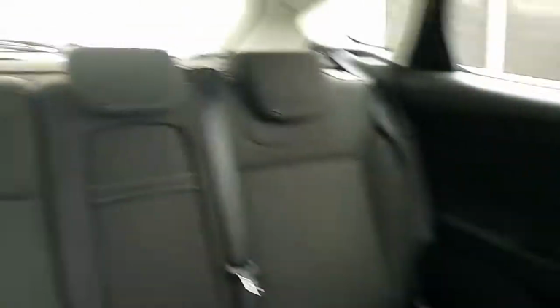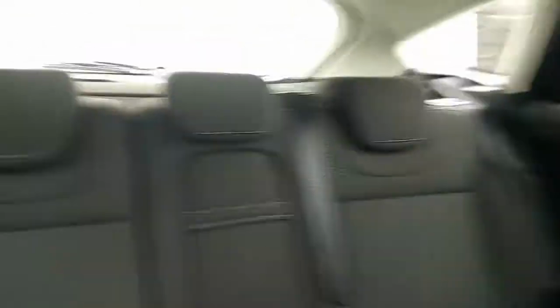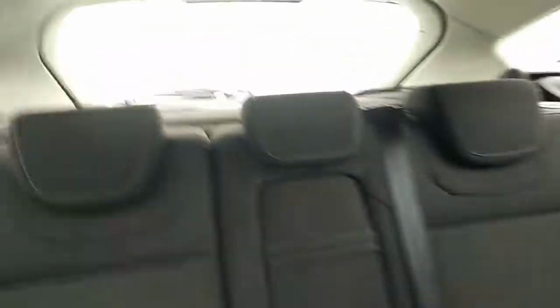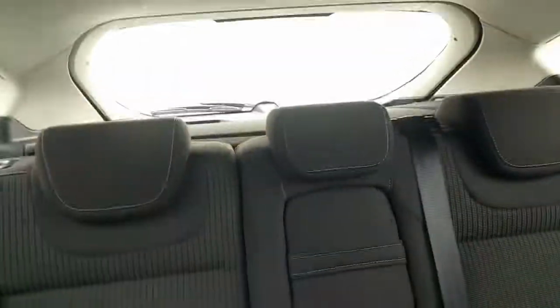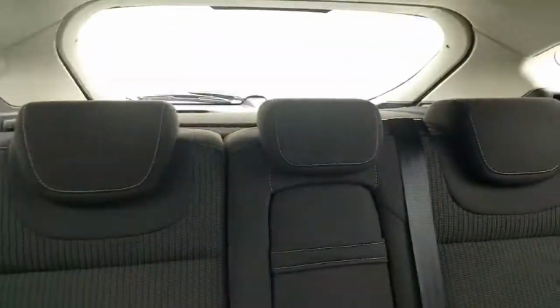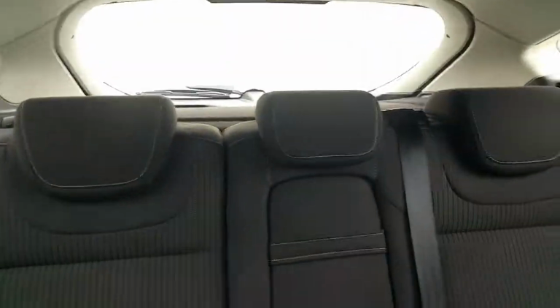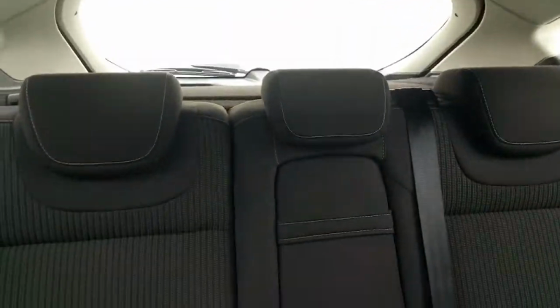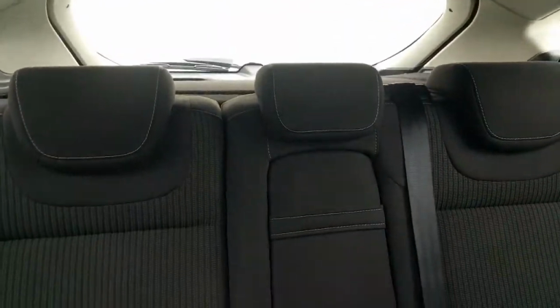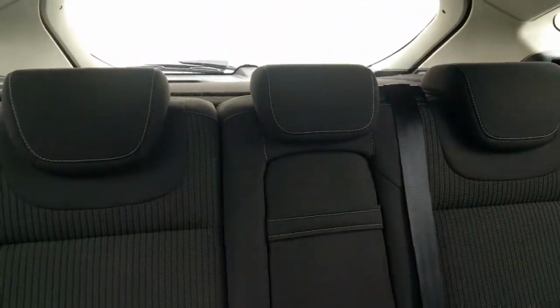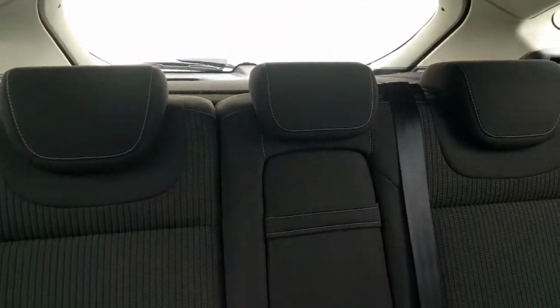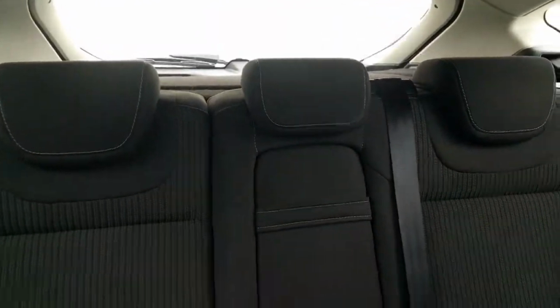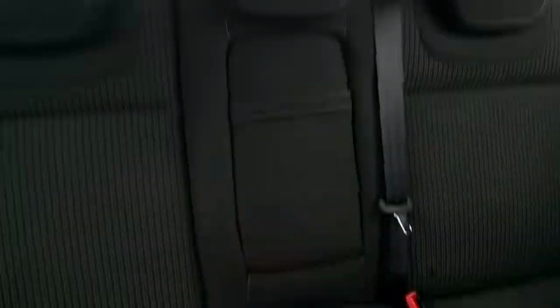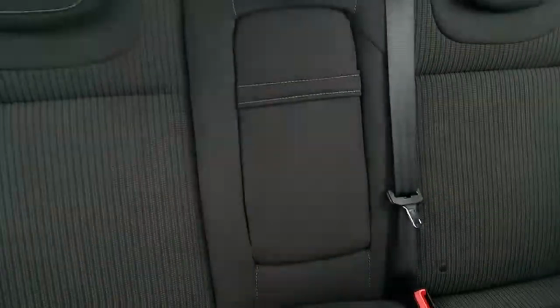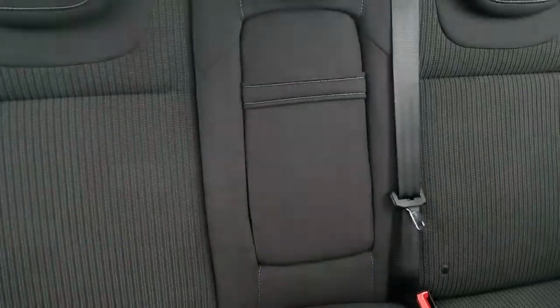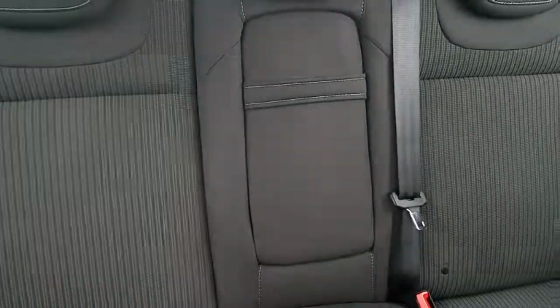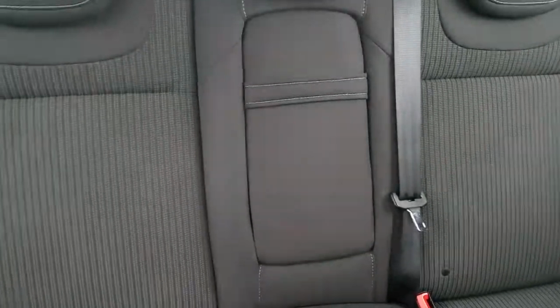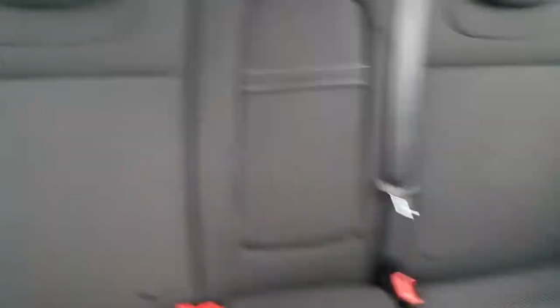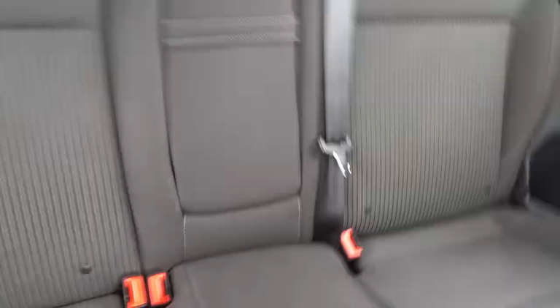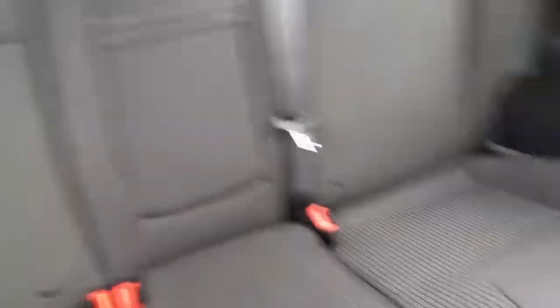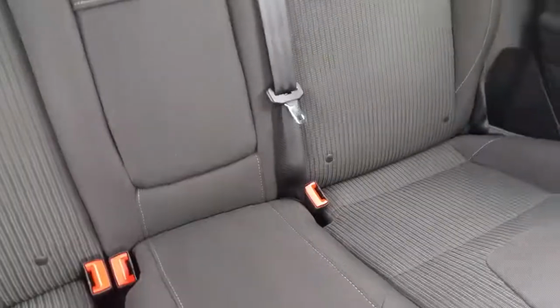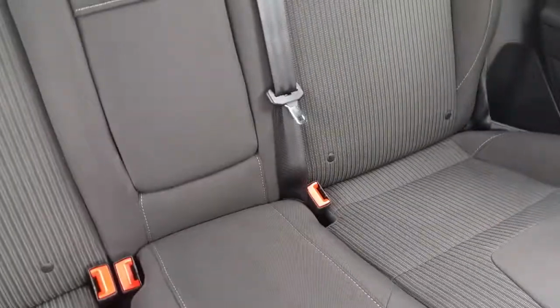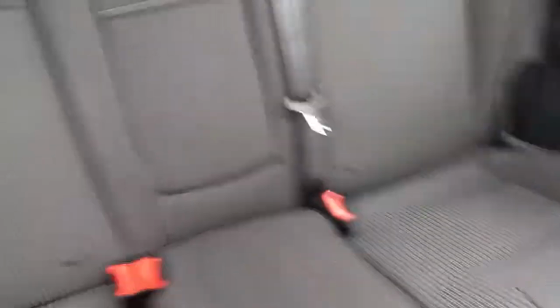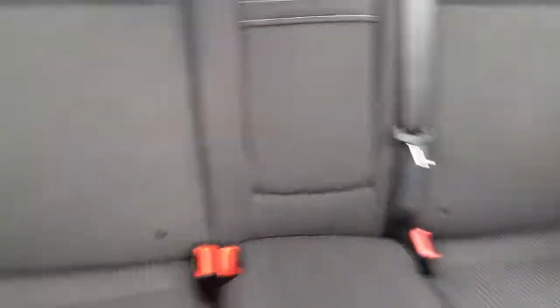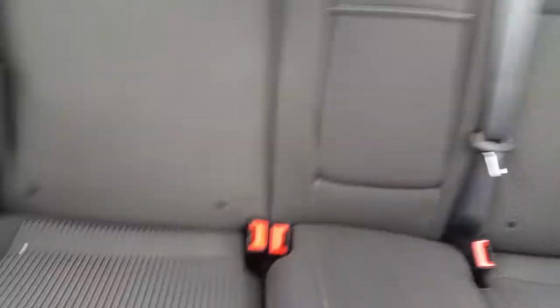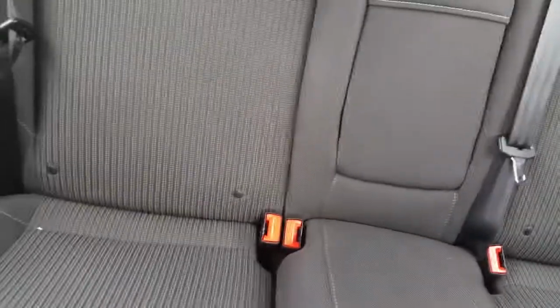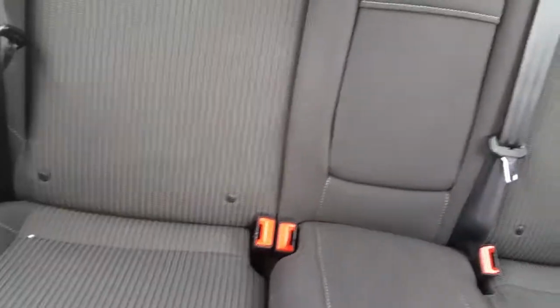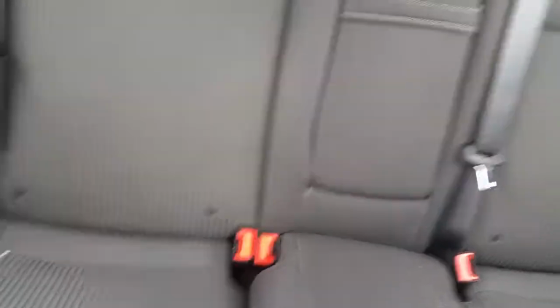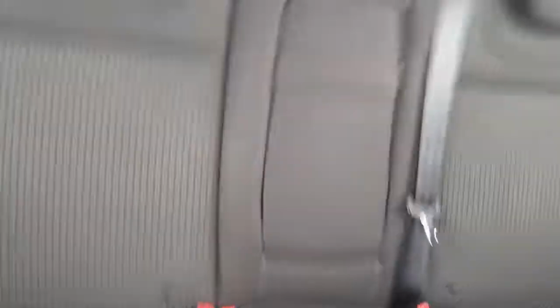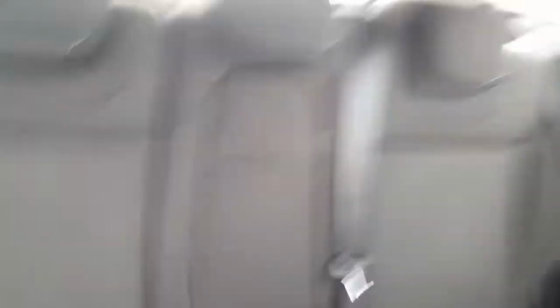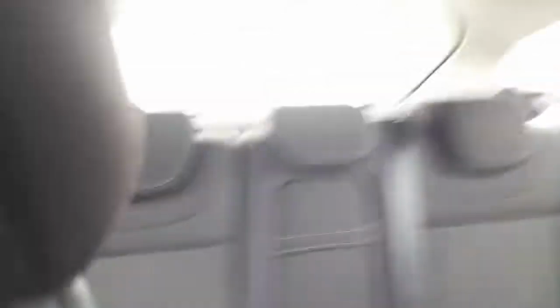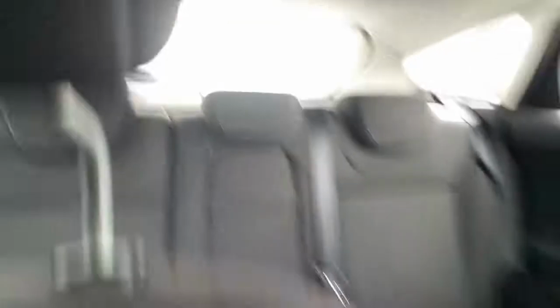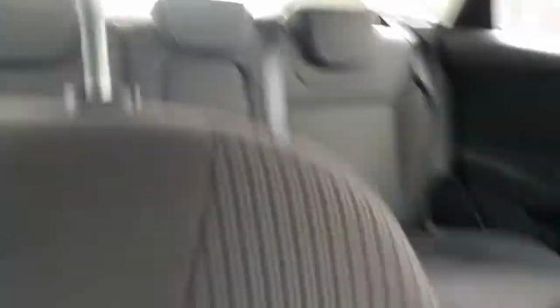In the rear it has 3 headrests, 1 armrest, and 2 points for ISOFIX fixtures.